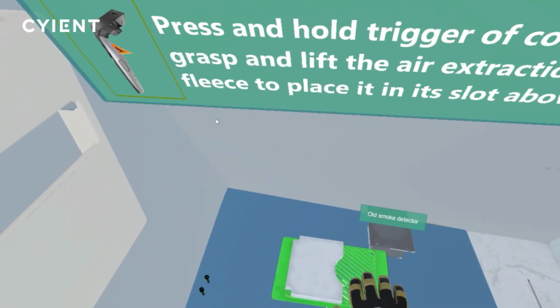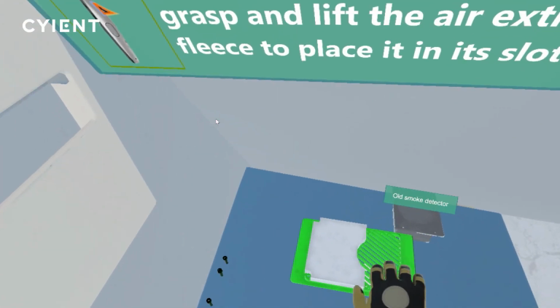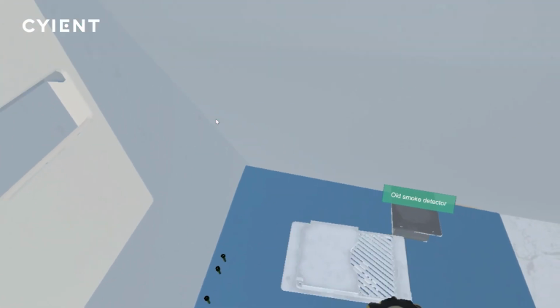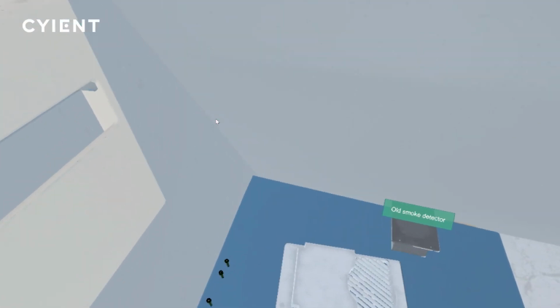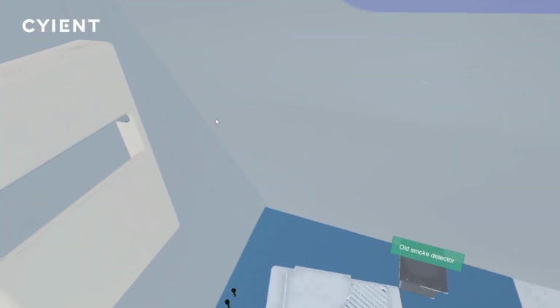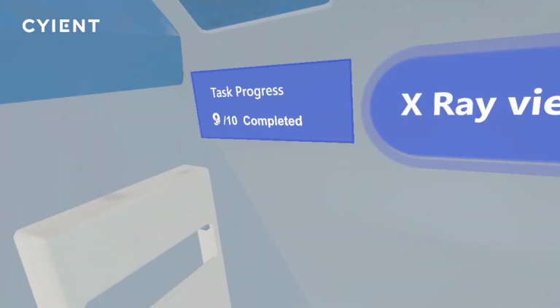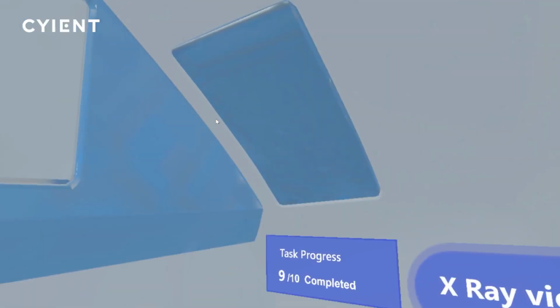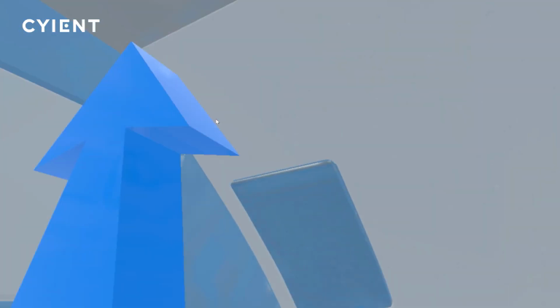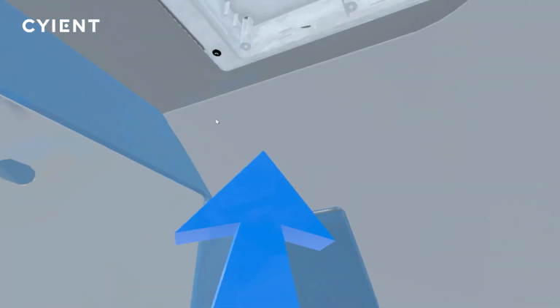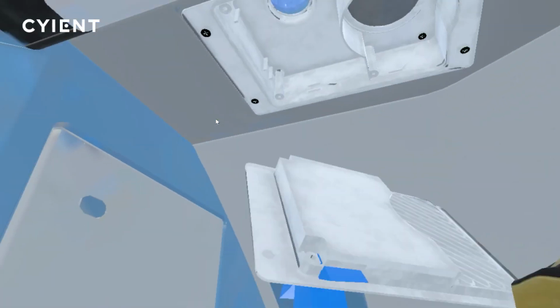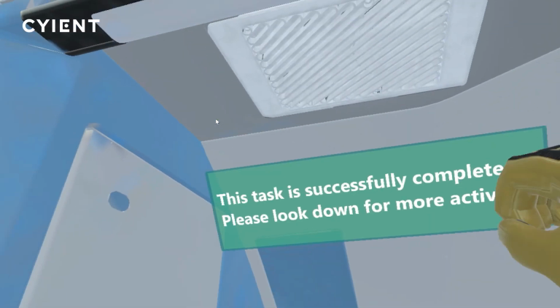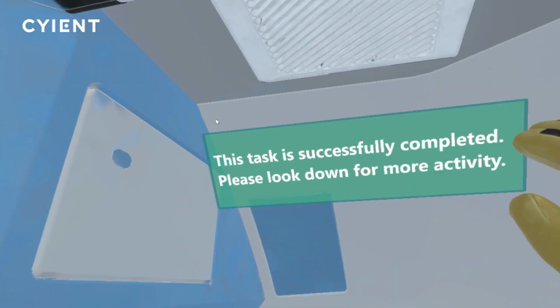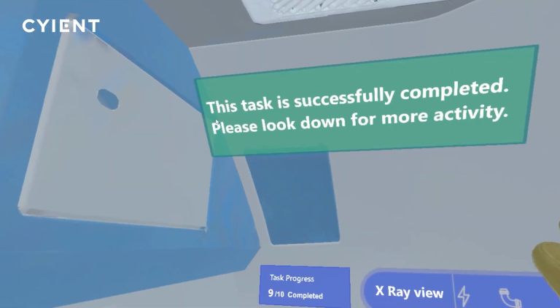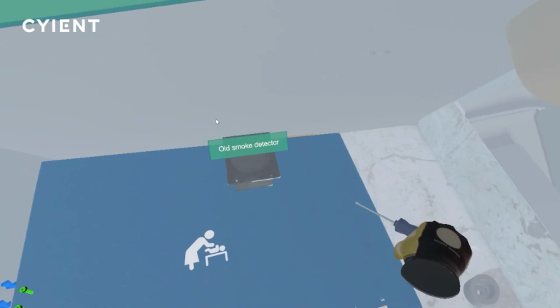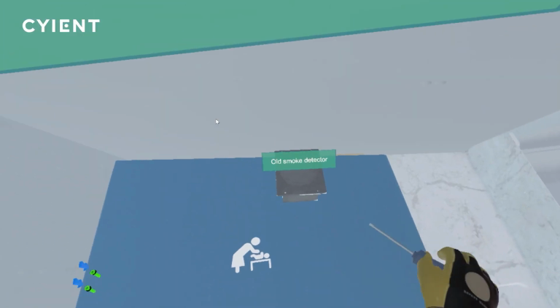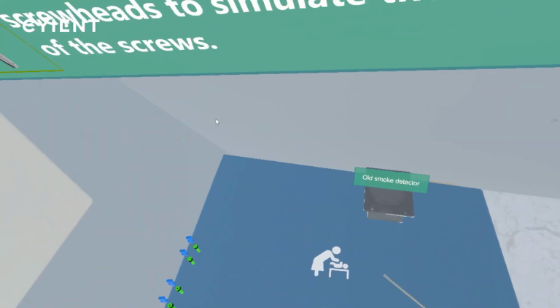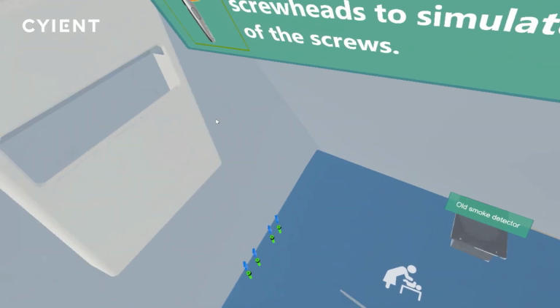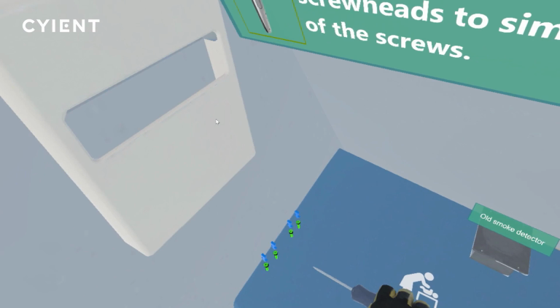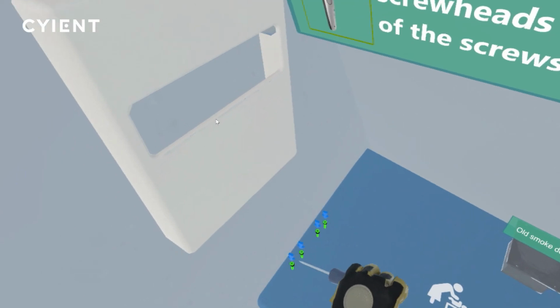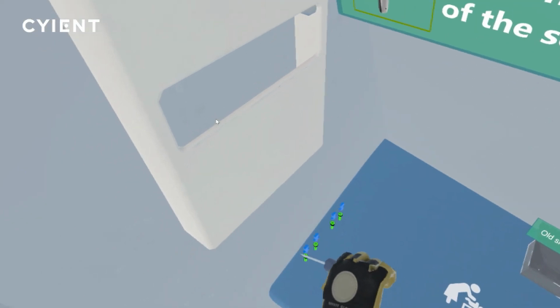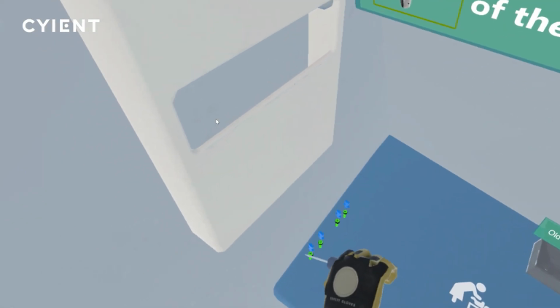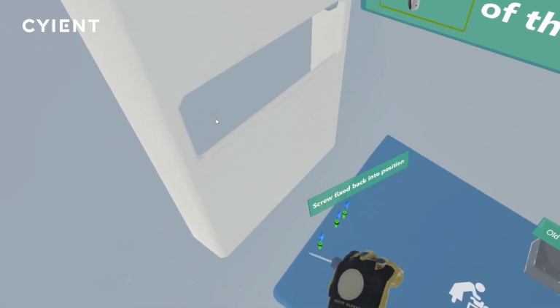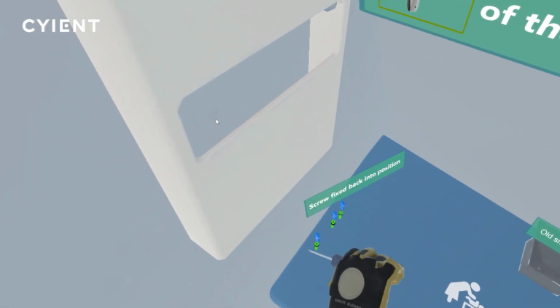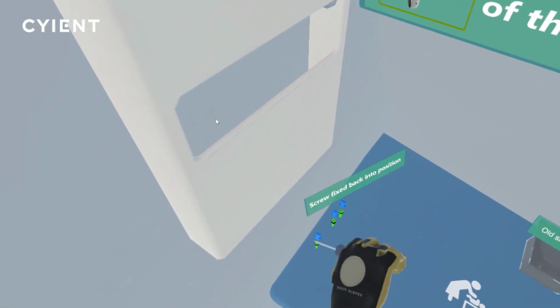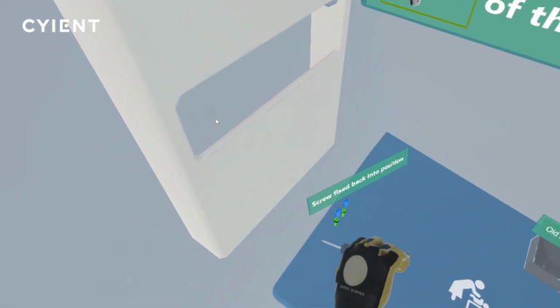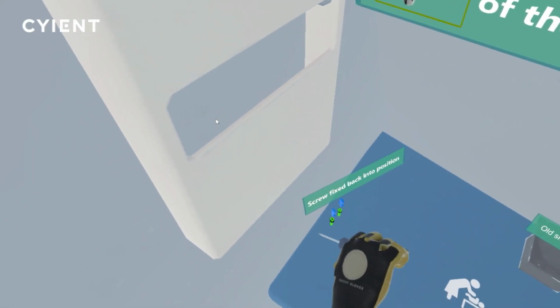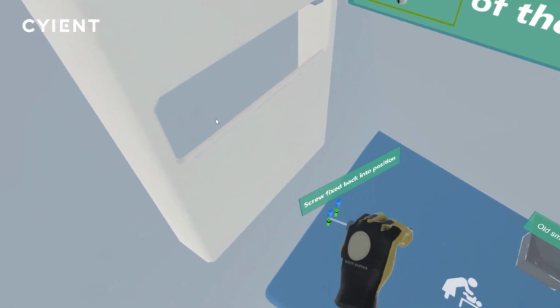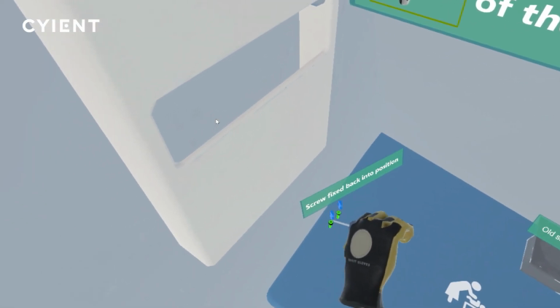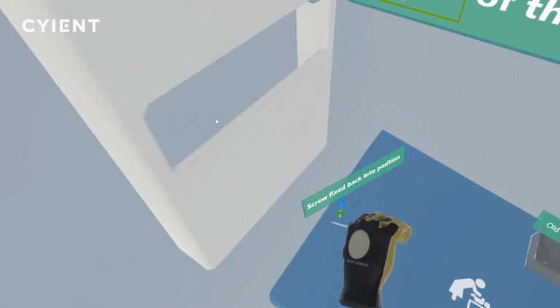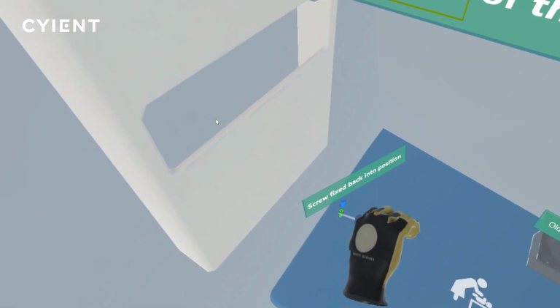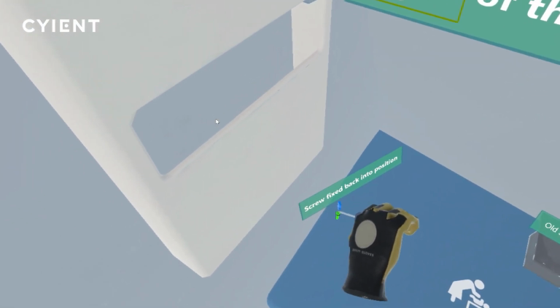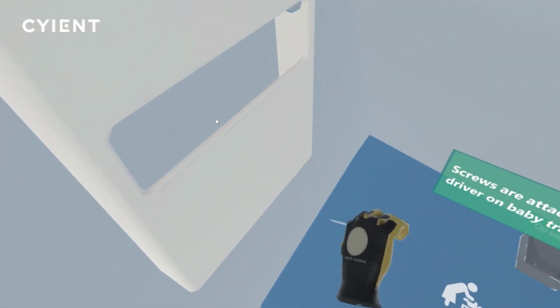Reinstall the grill cover on the air extraction assembly using screws to complete the smoke detector repair procedure.